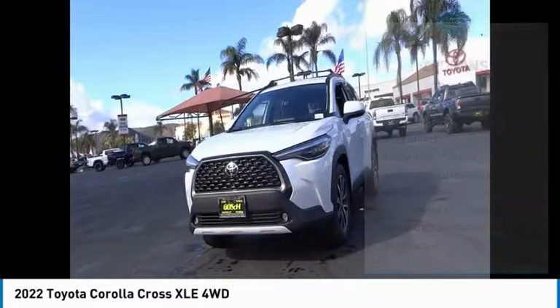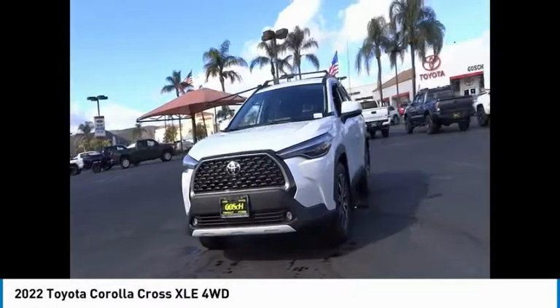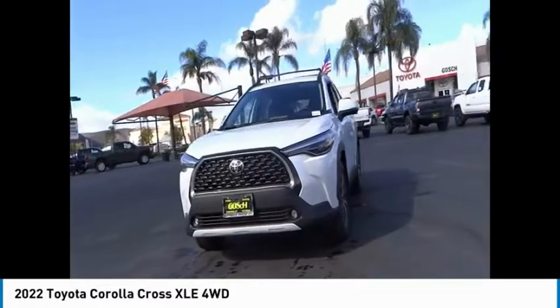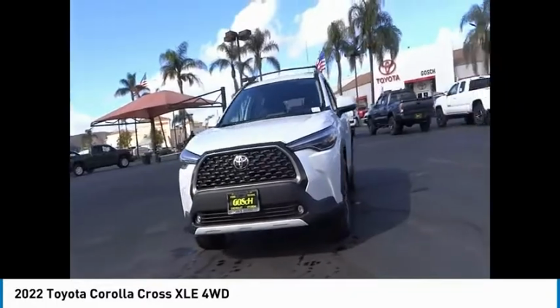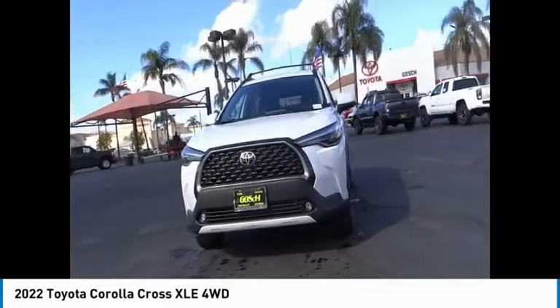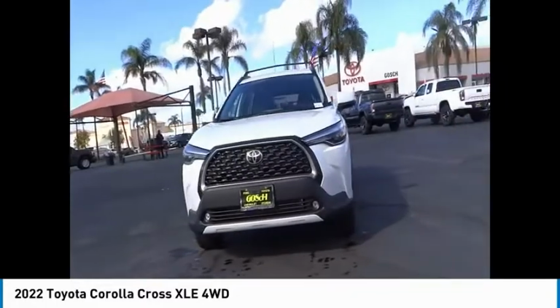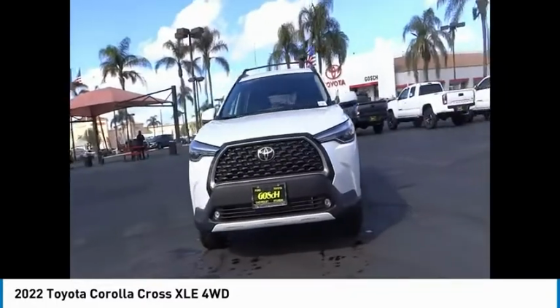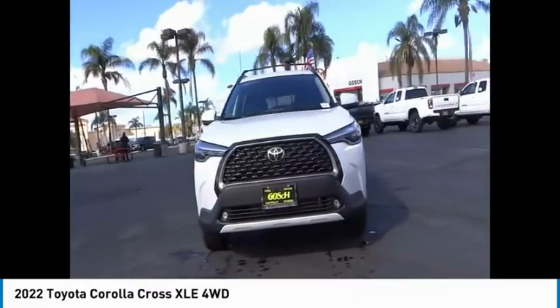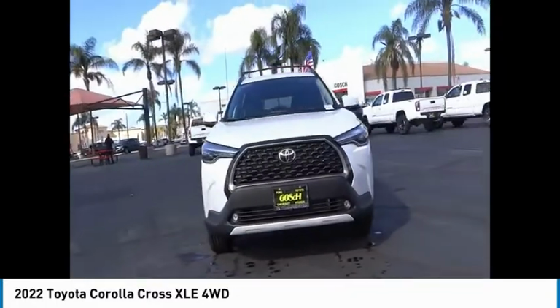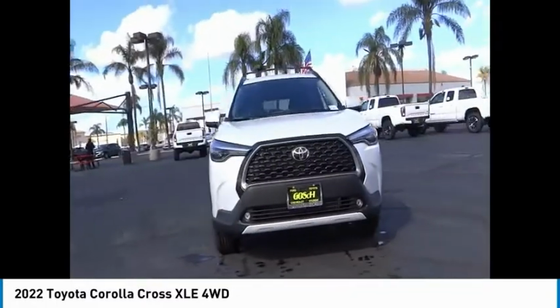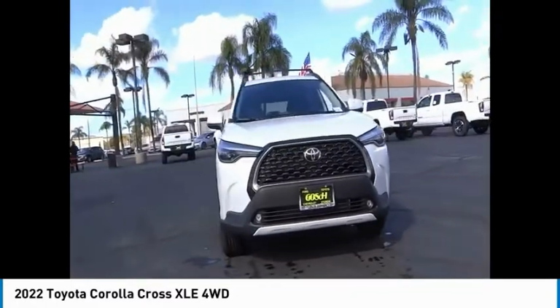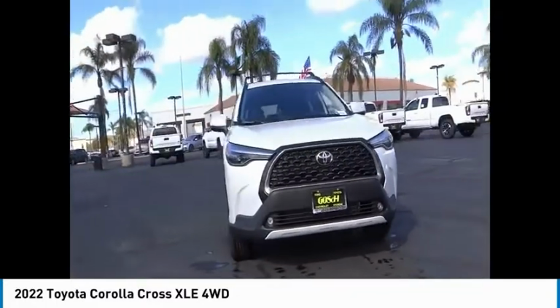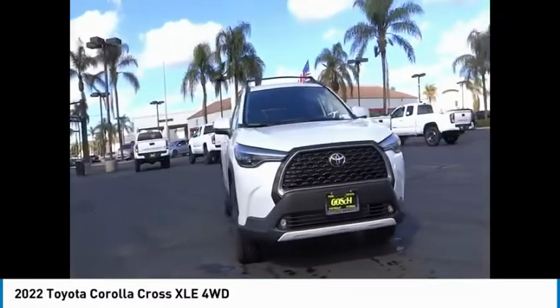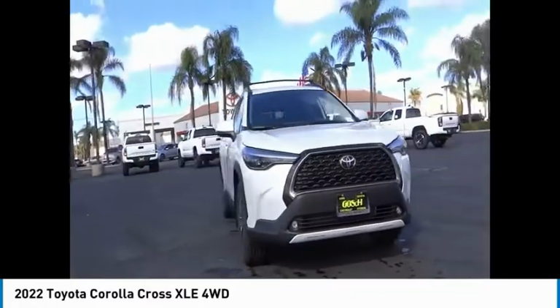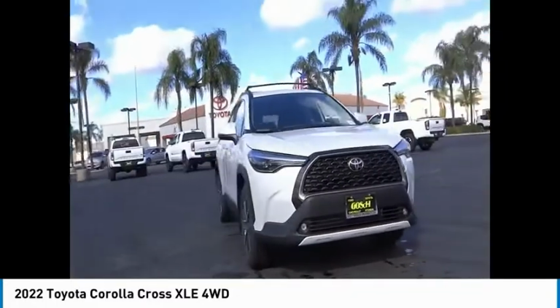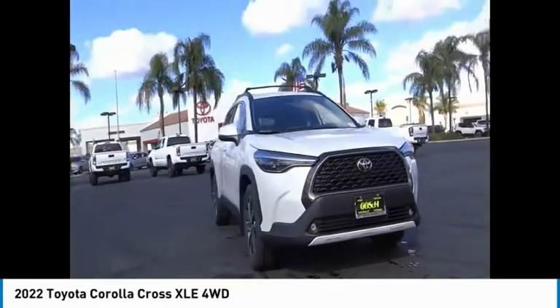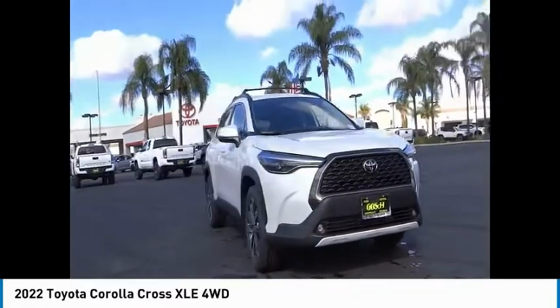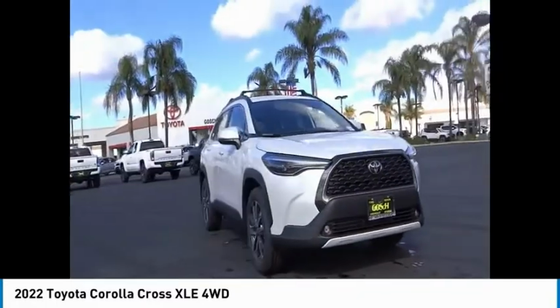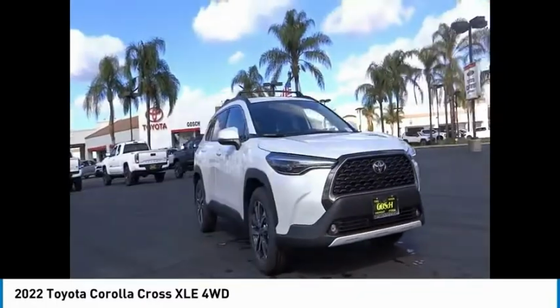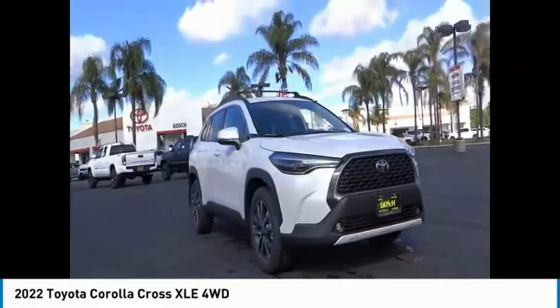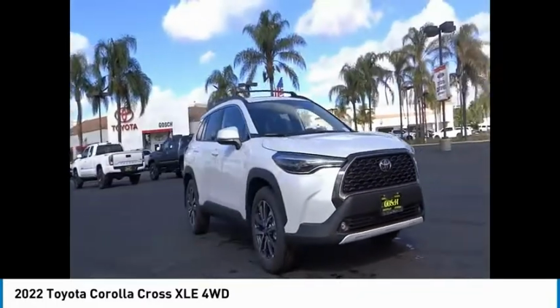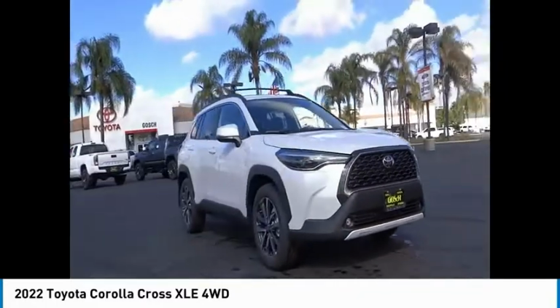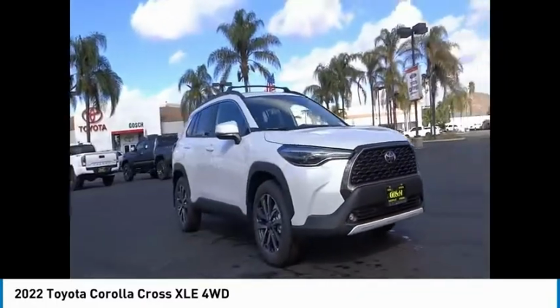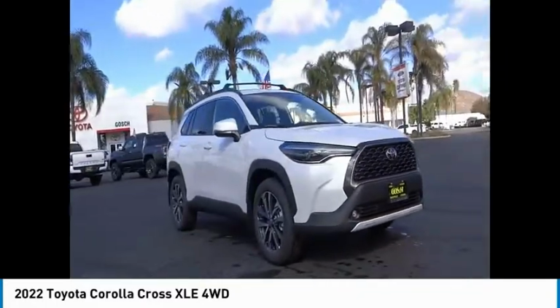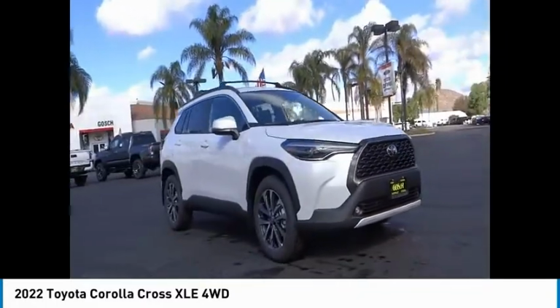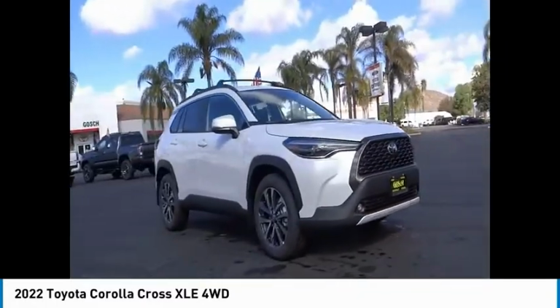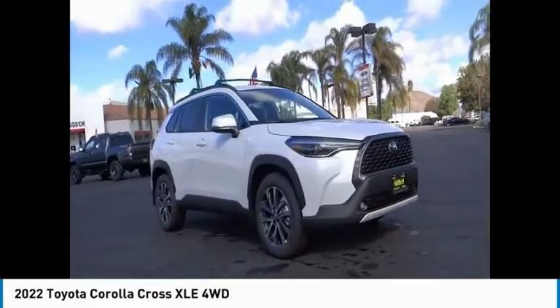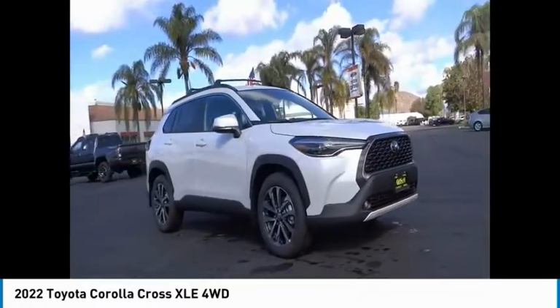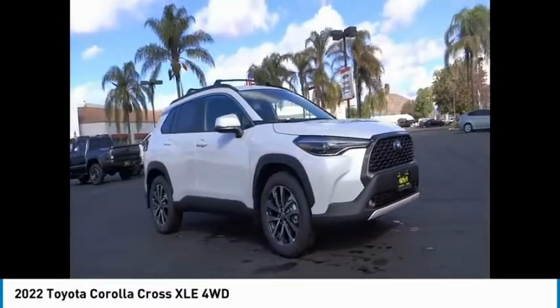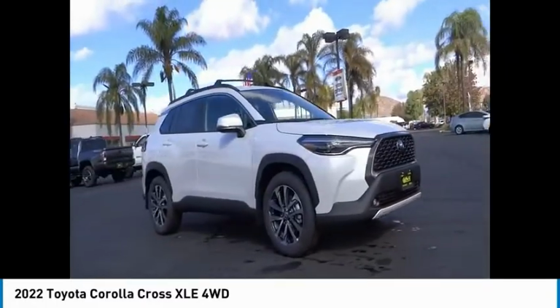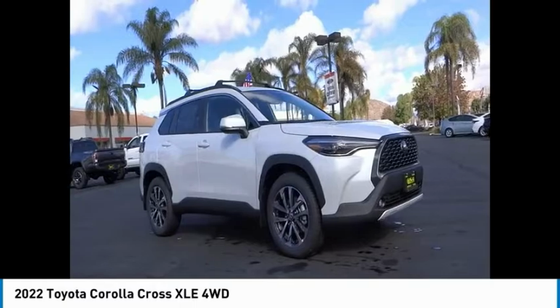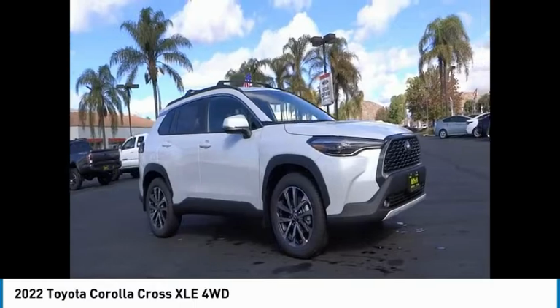Four-wheel disc brakes, rear window defroster, rear window wiper. Come take a test drive today.